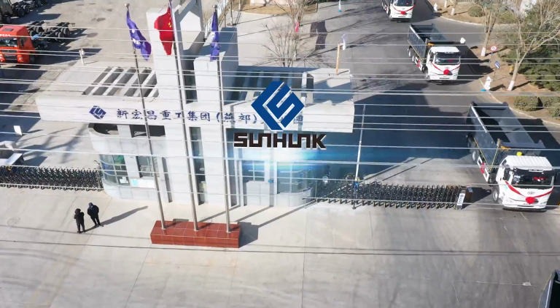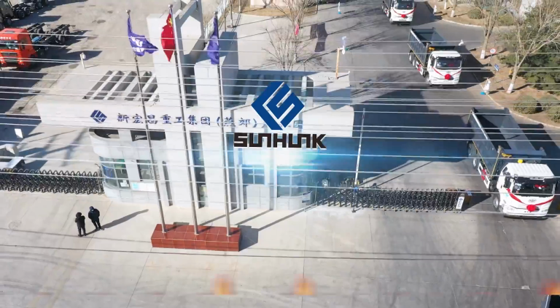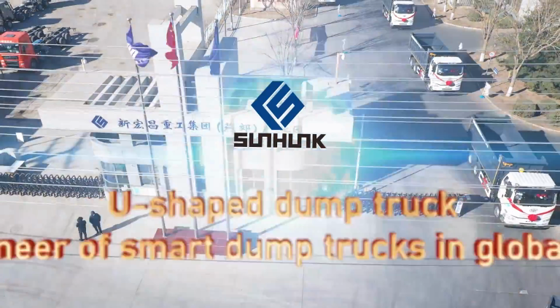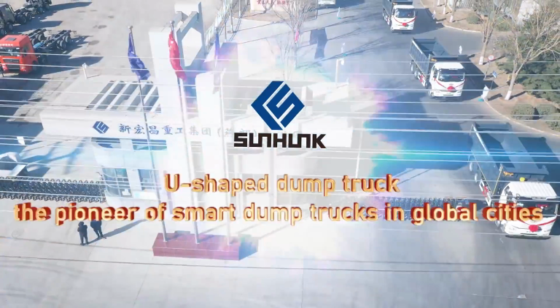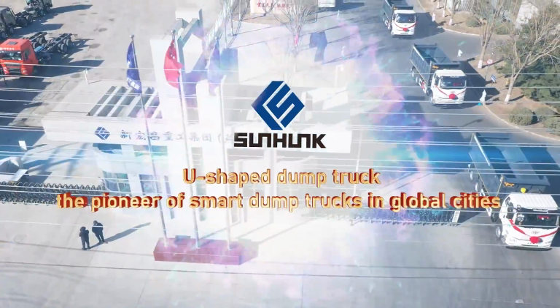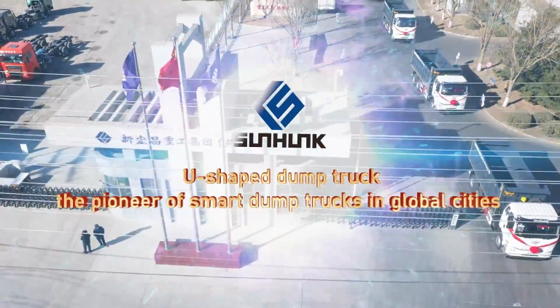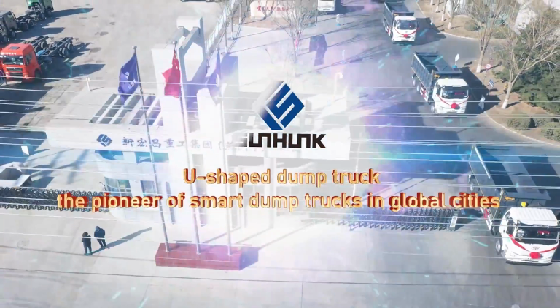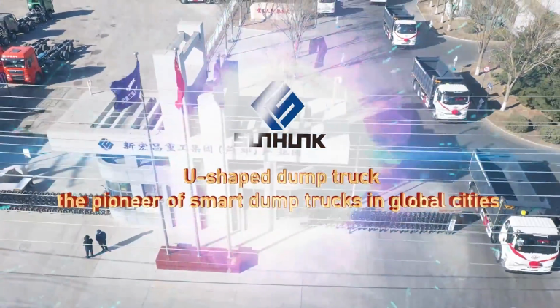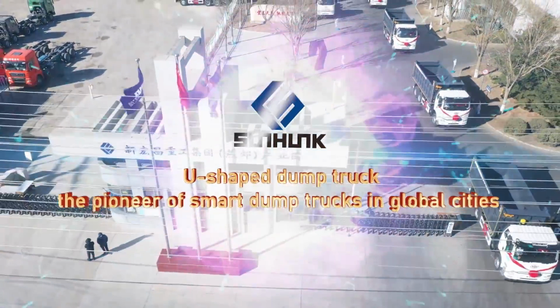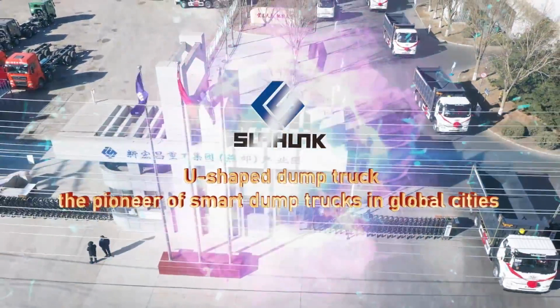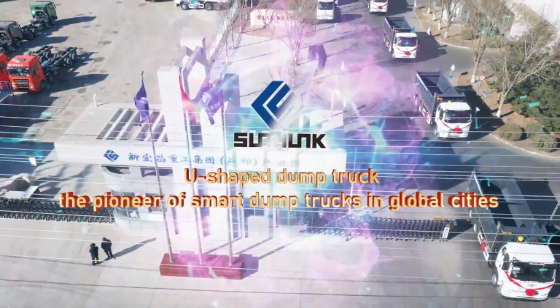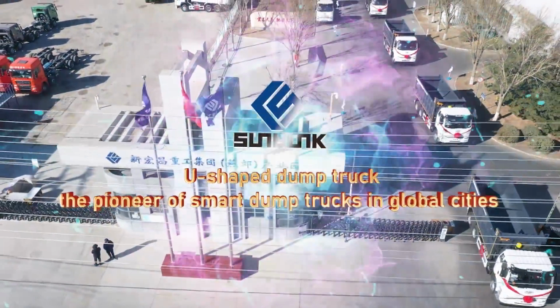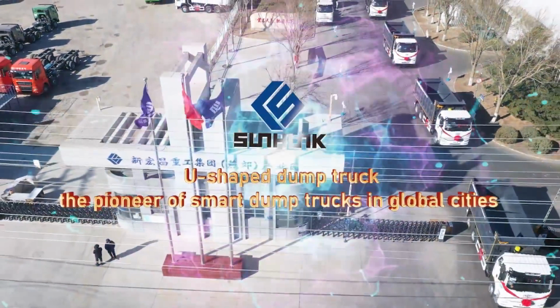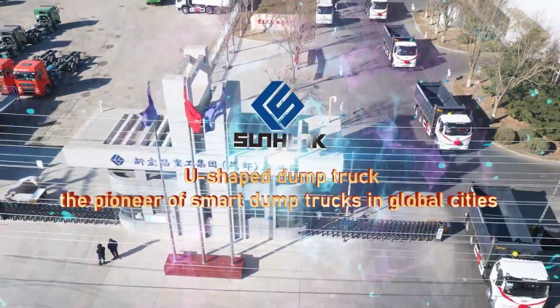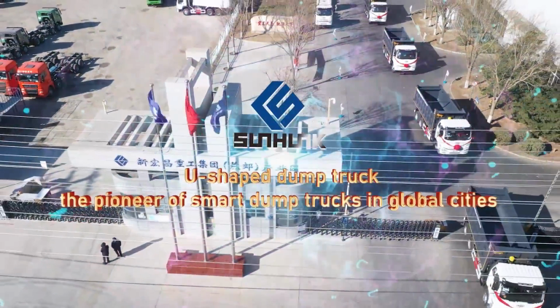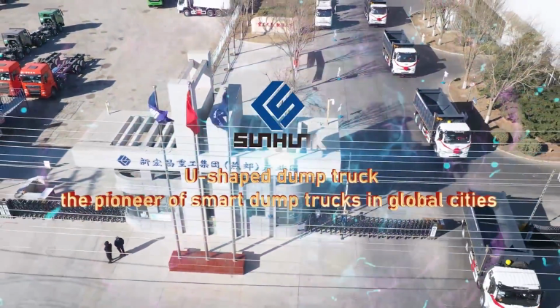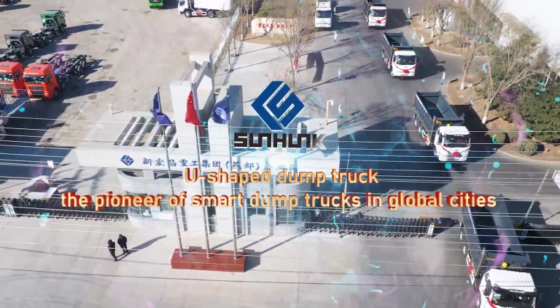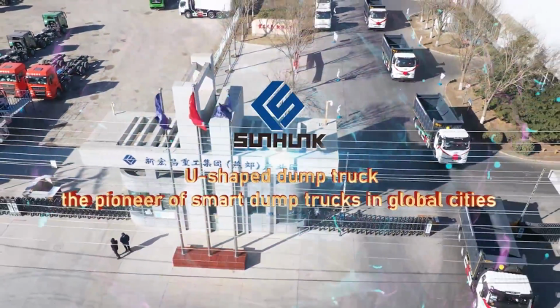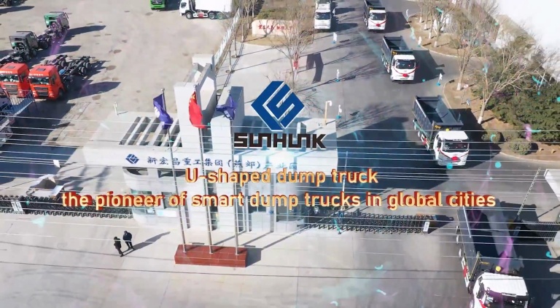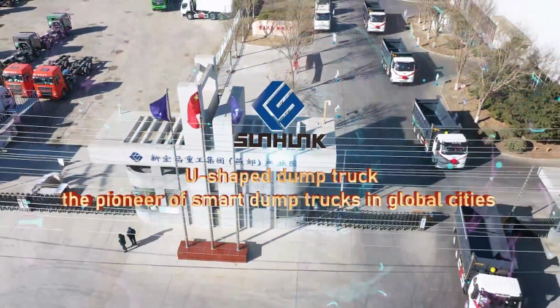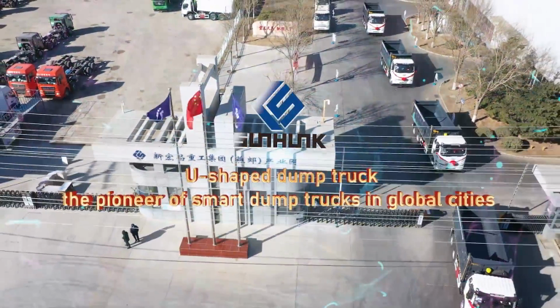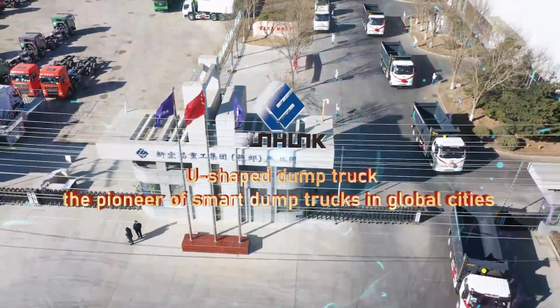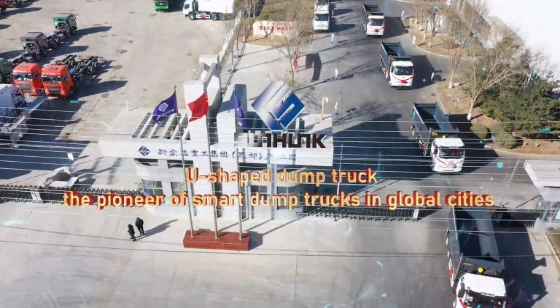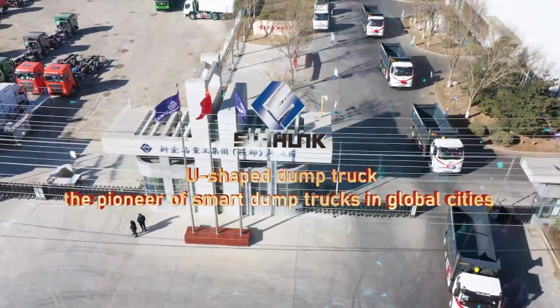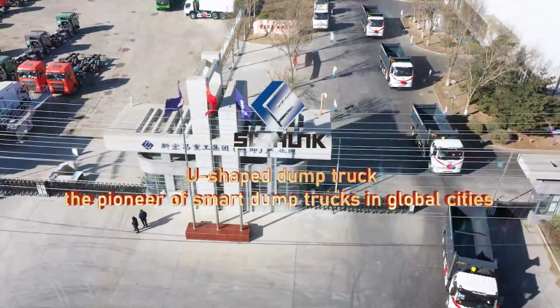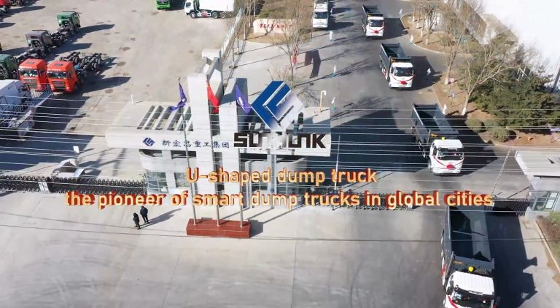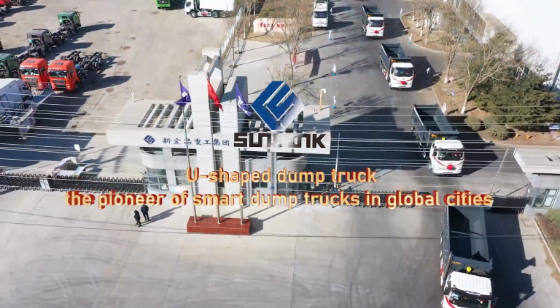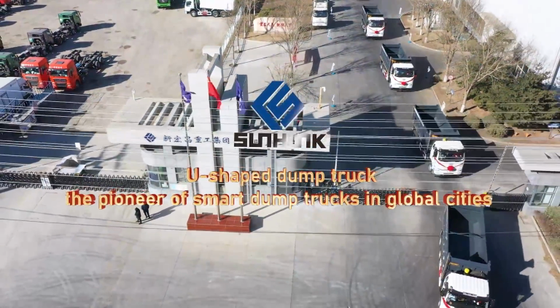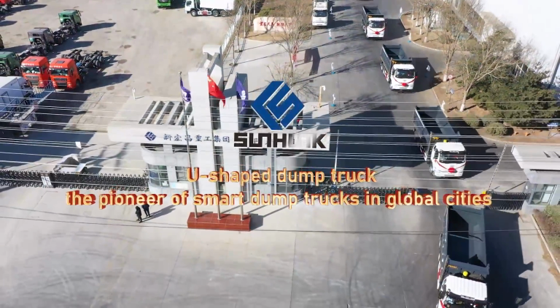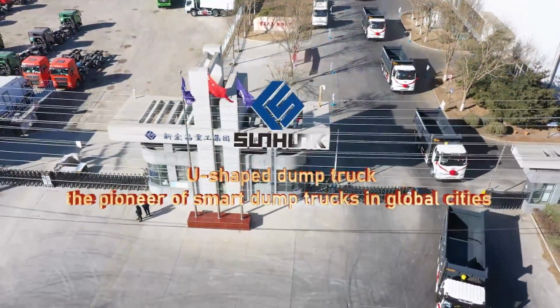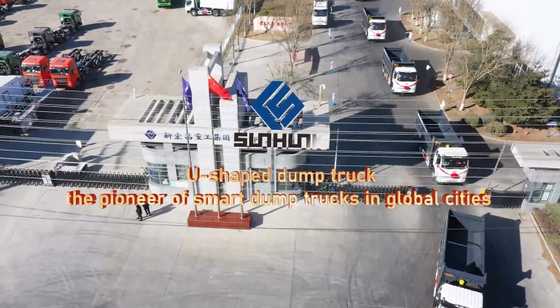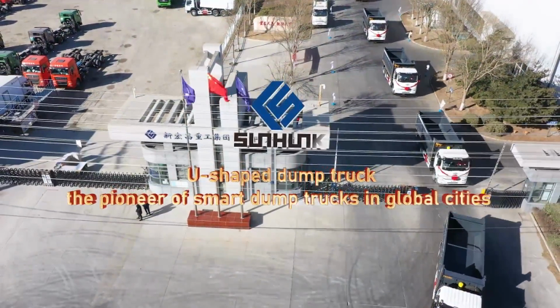Sunhung U-shaped dump truck — the pioneer of smart dump trucks in global cities.